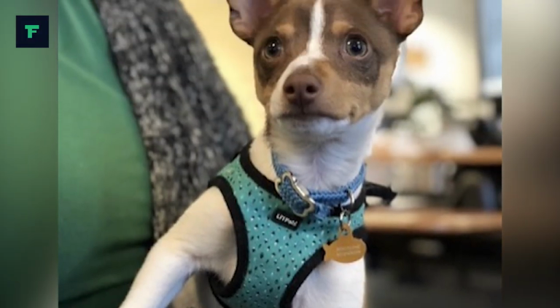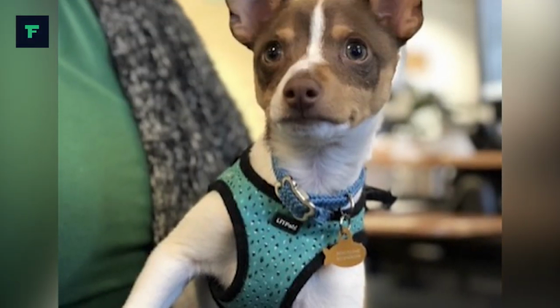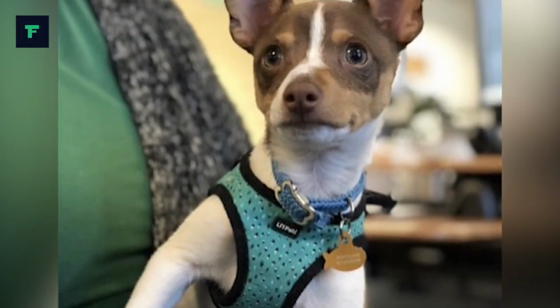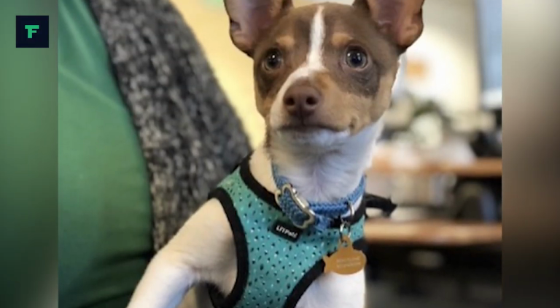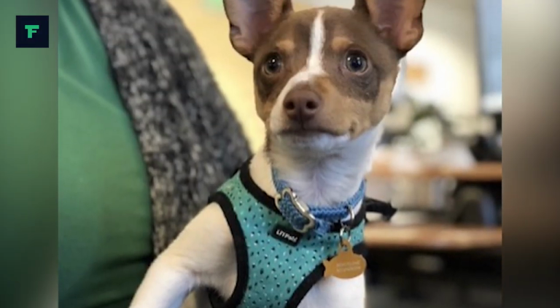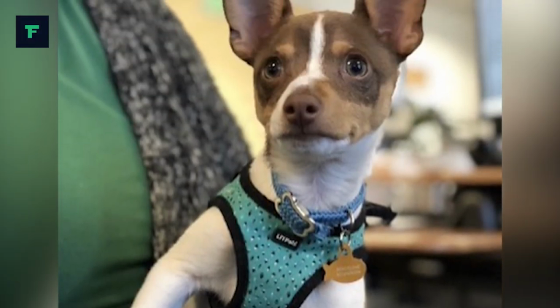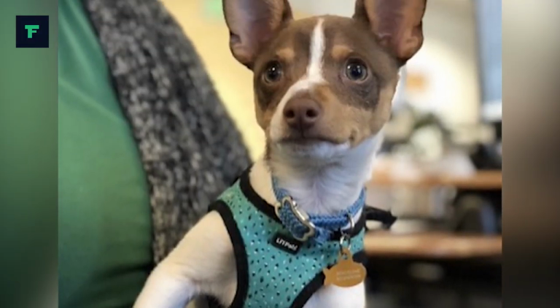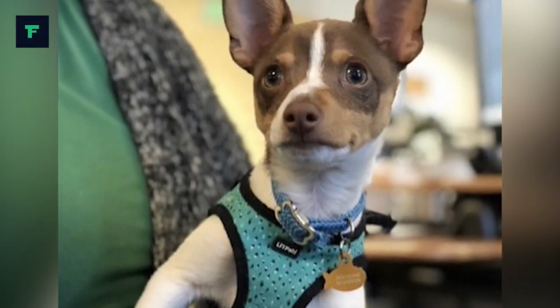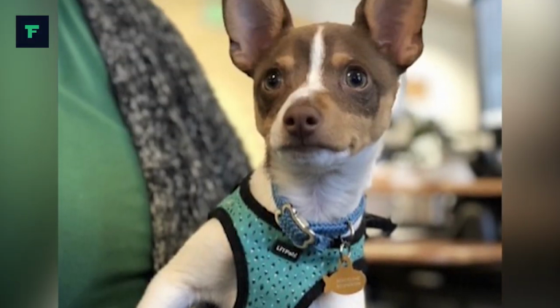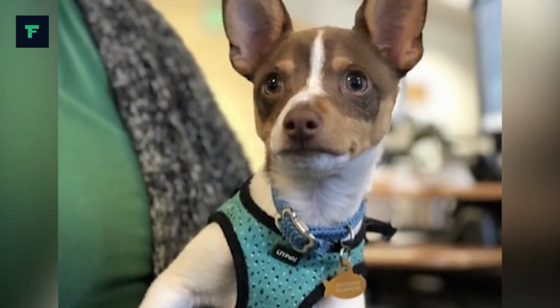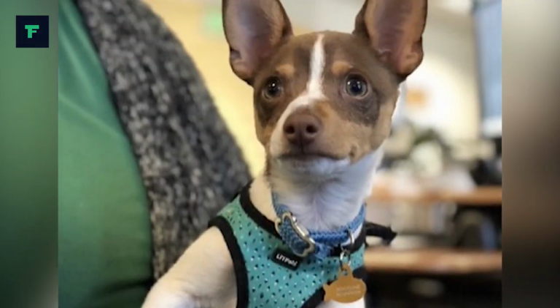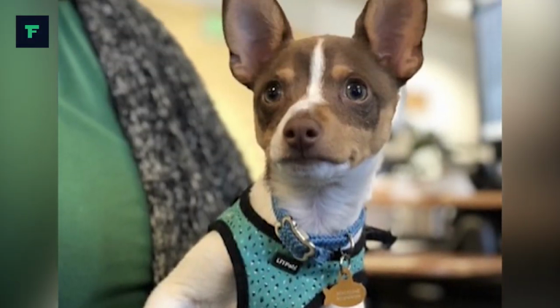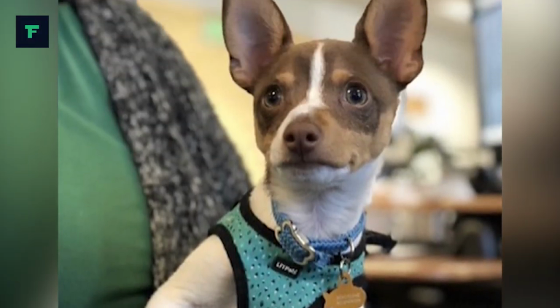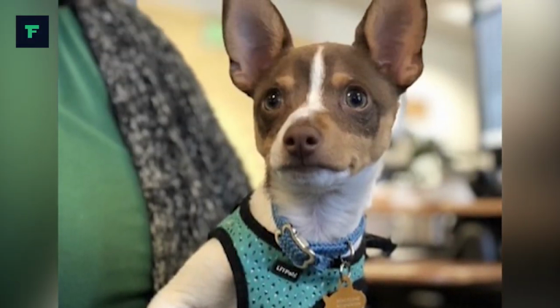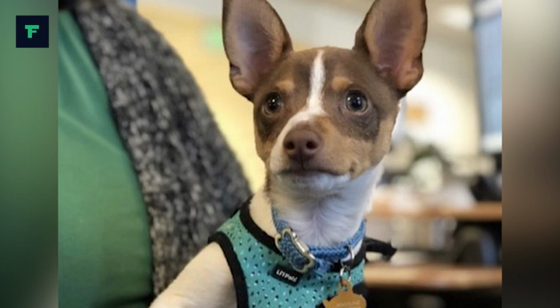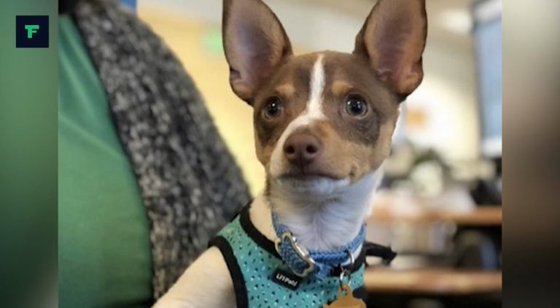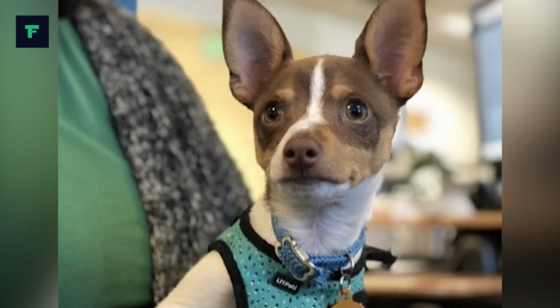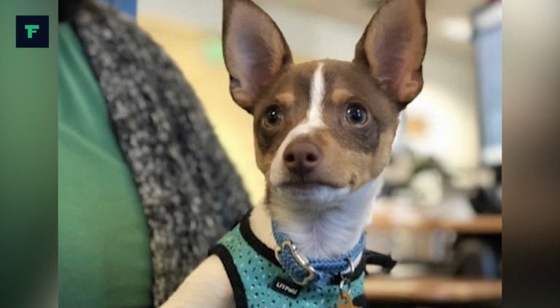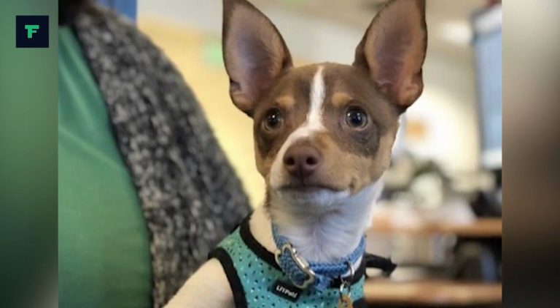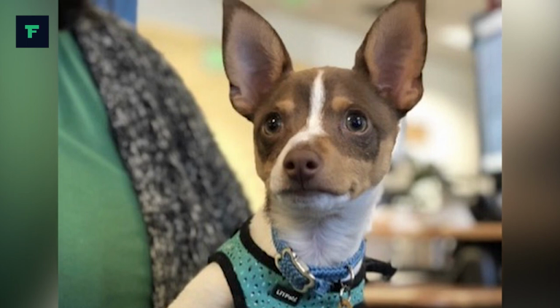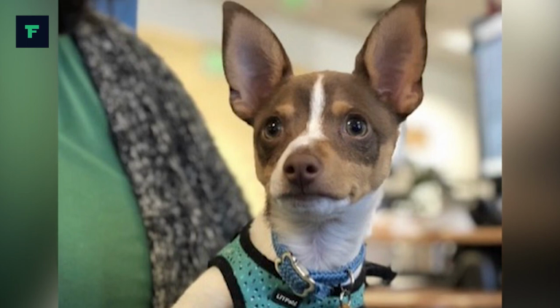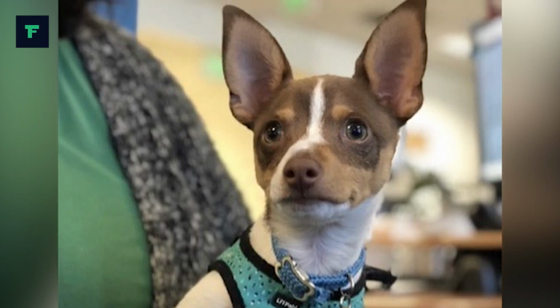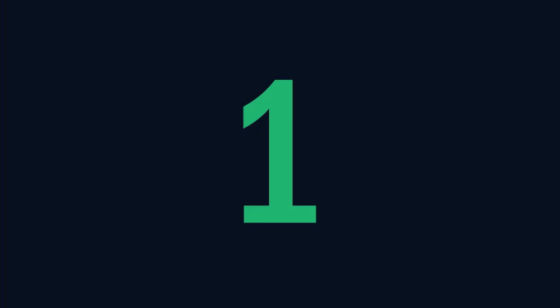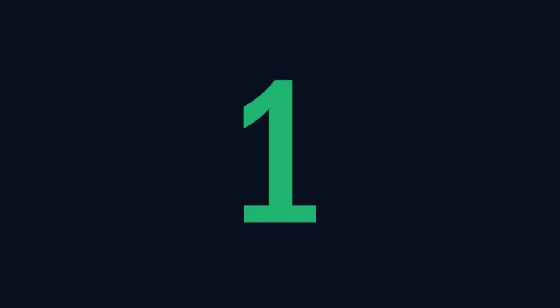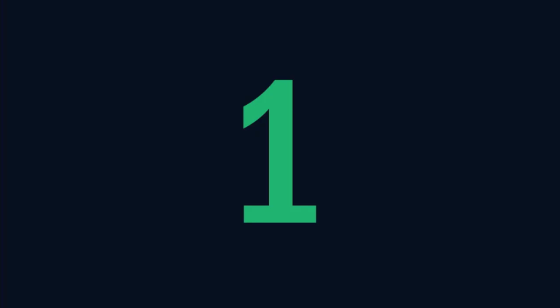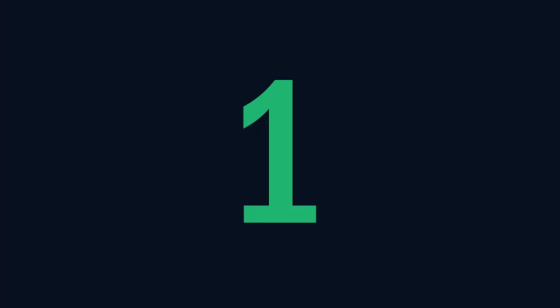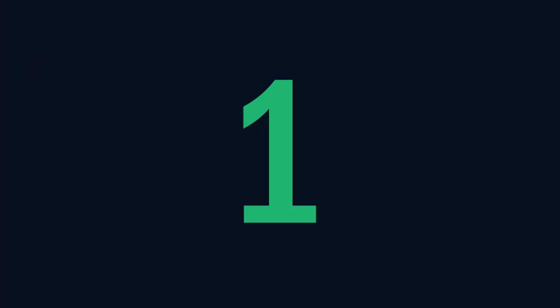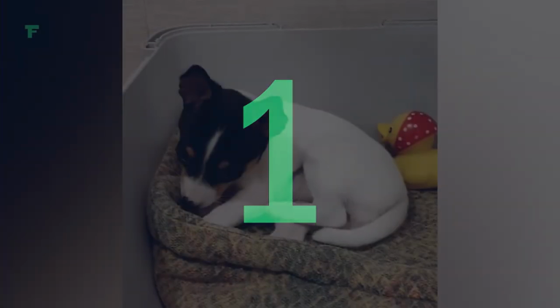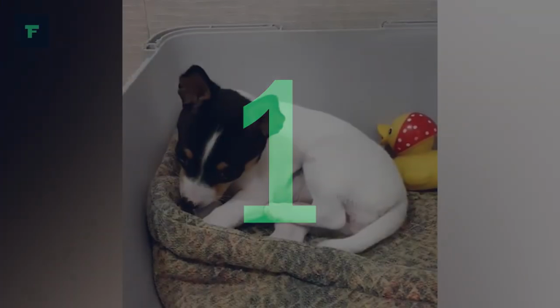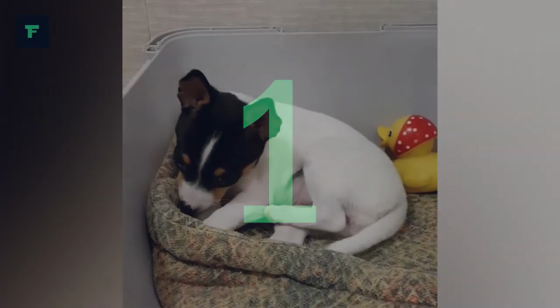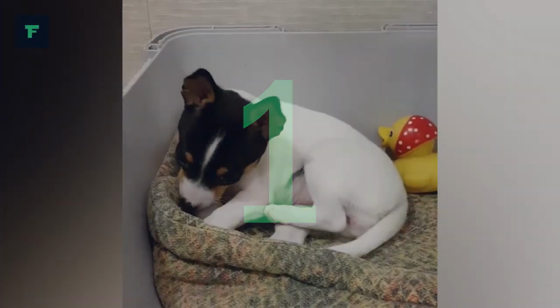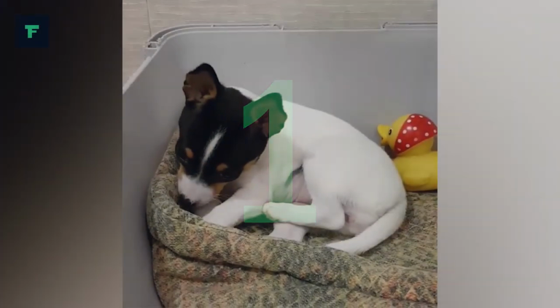Let's count down the top 10 interesting facts about the Toy Fox Terrier. Number 1: Their Origin.